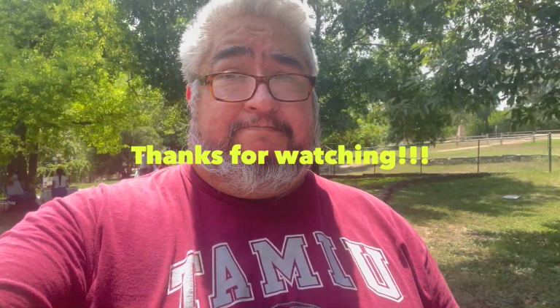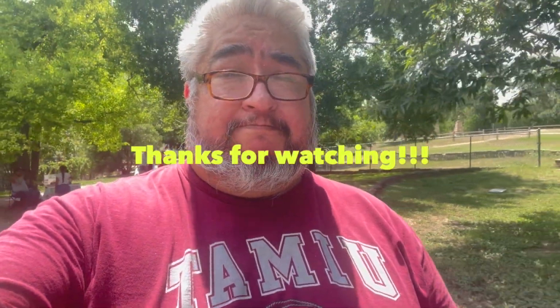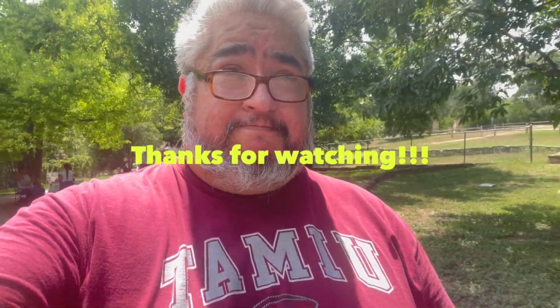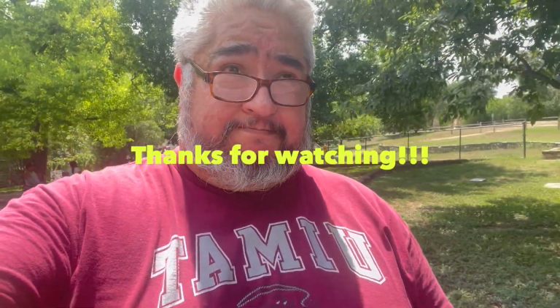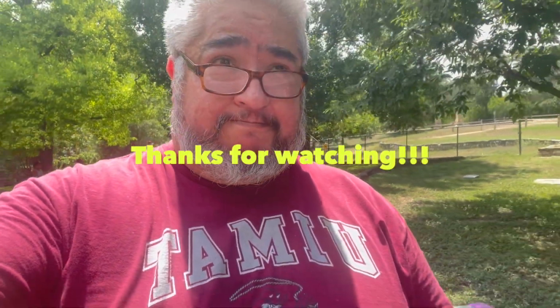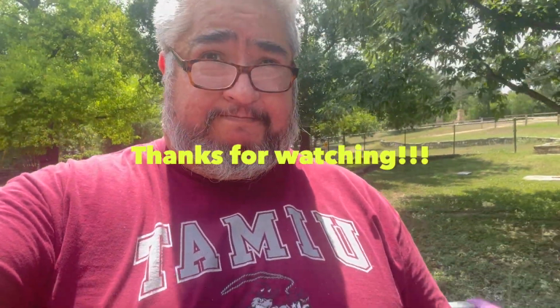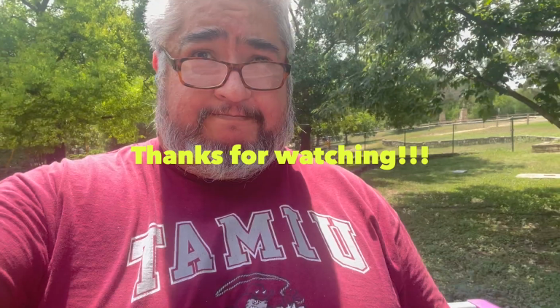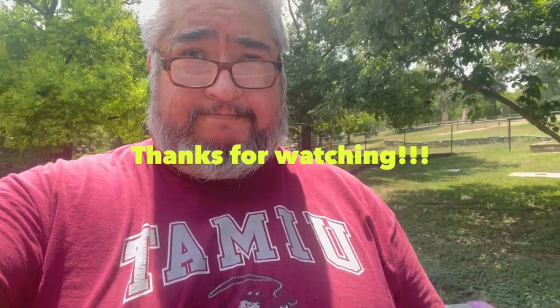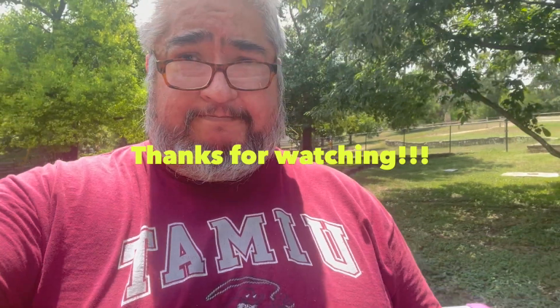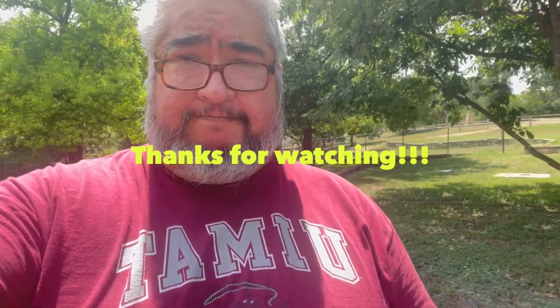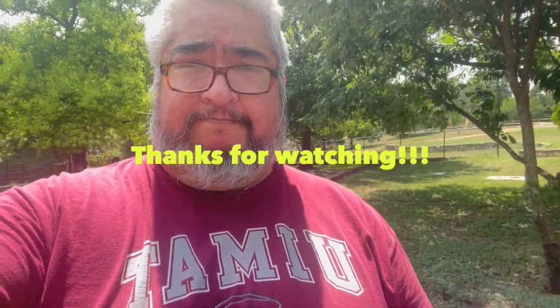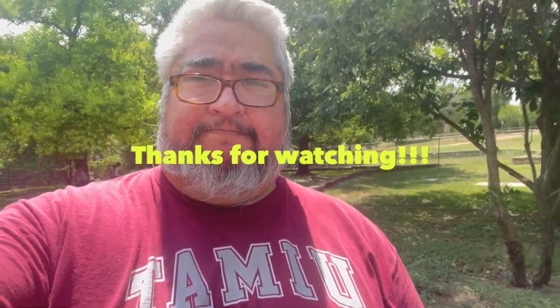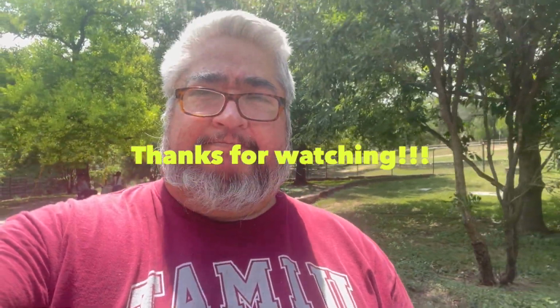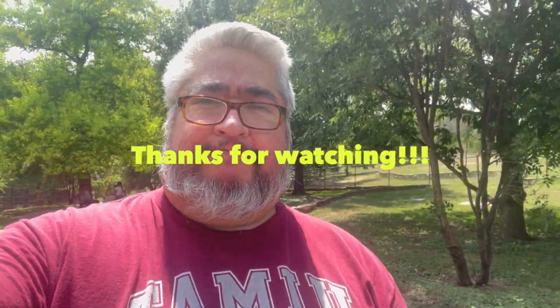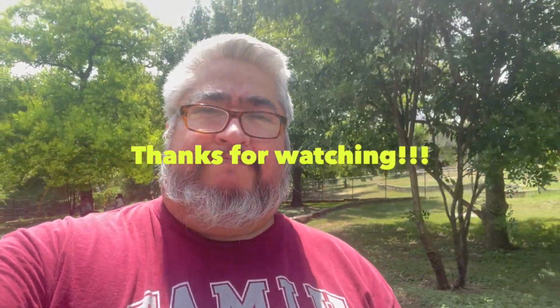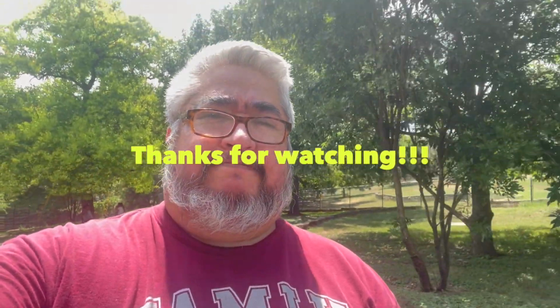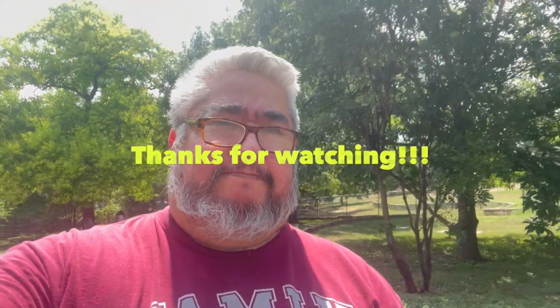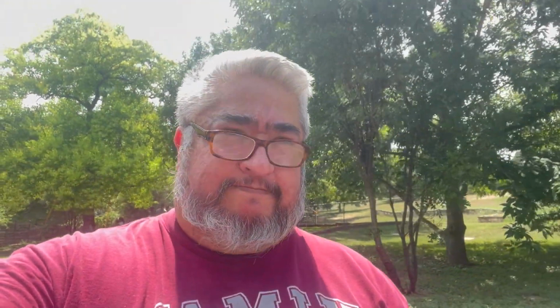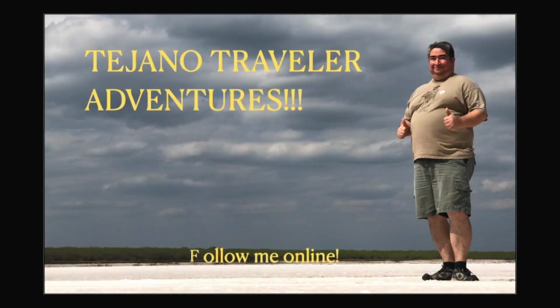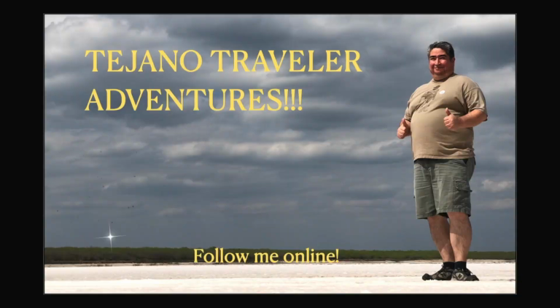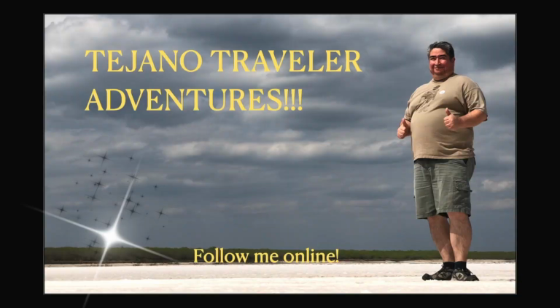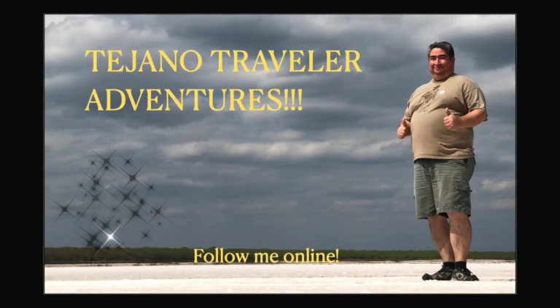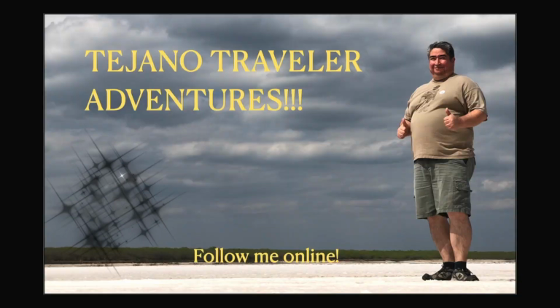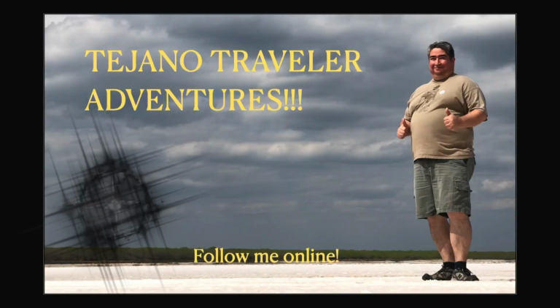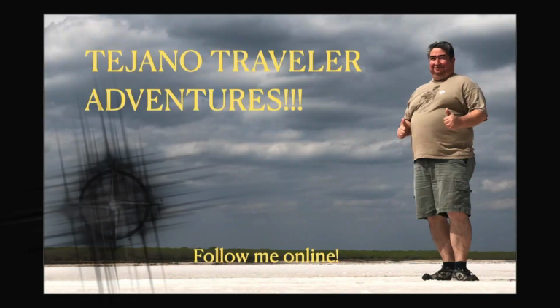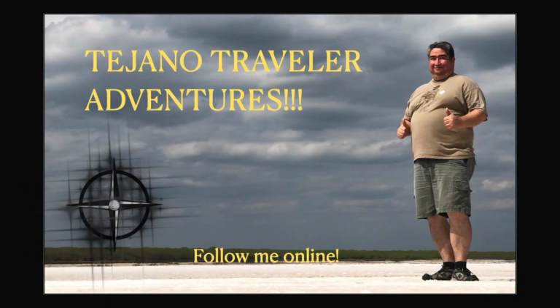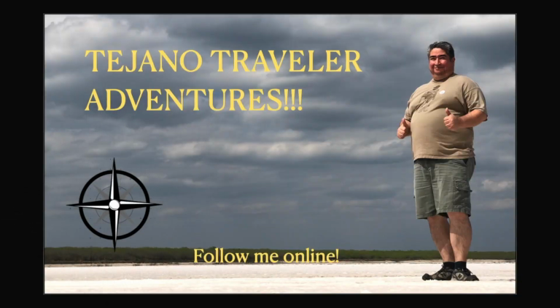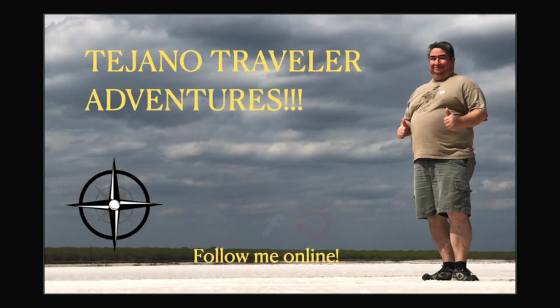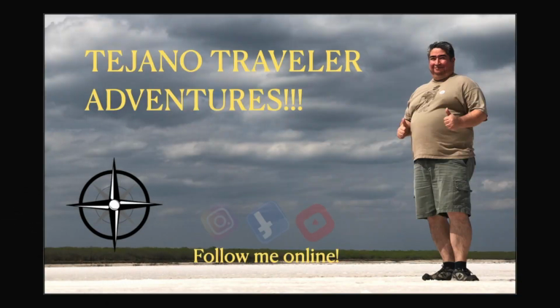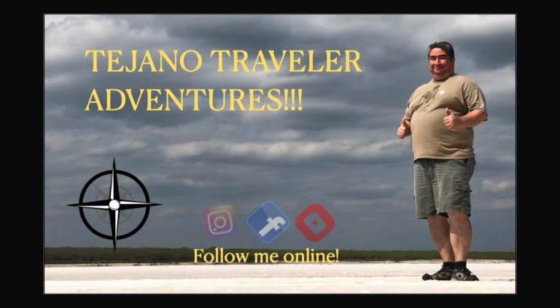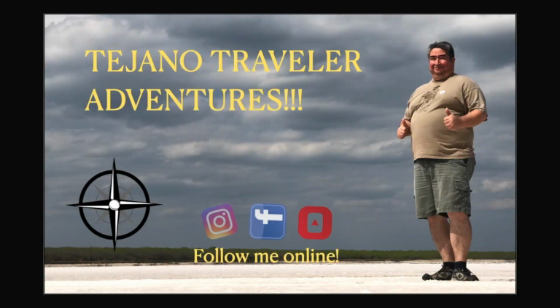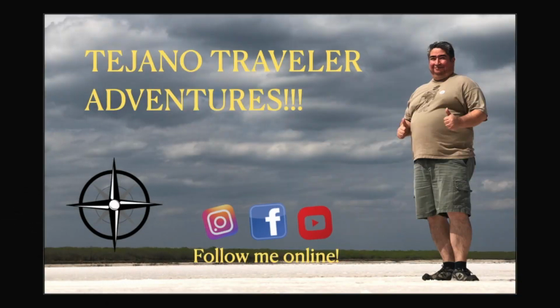Thanks for watching. Hope you've been enjoying these videos. Don't forget to like and subscribe. Bye-bye.